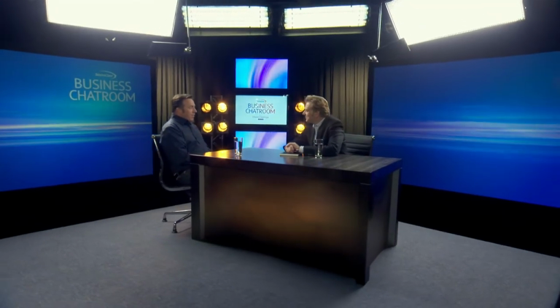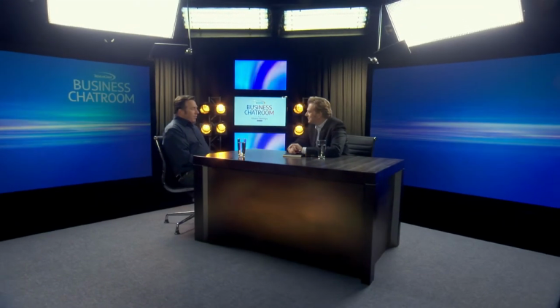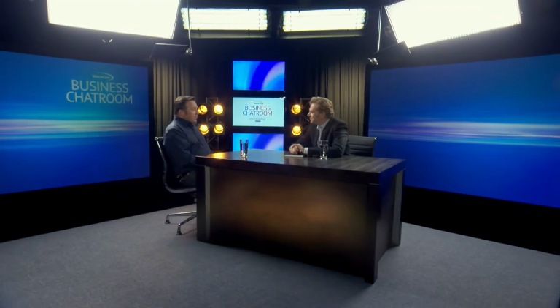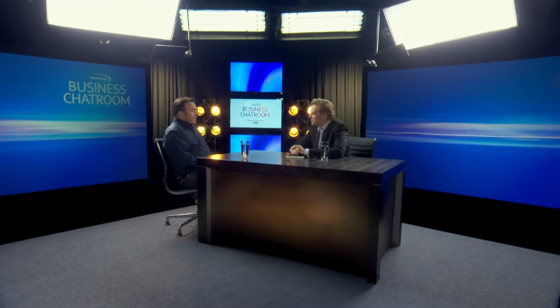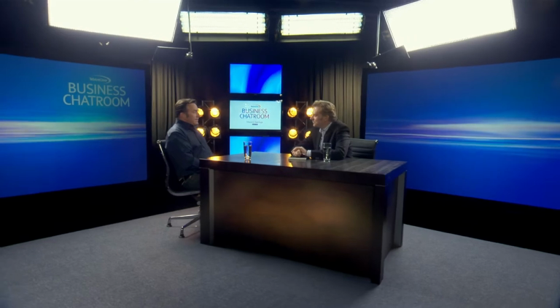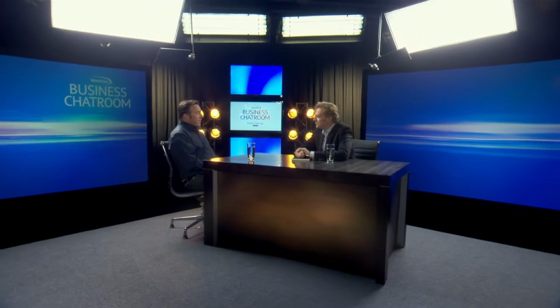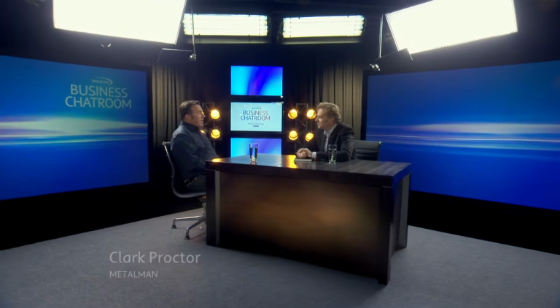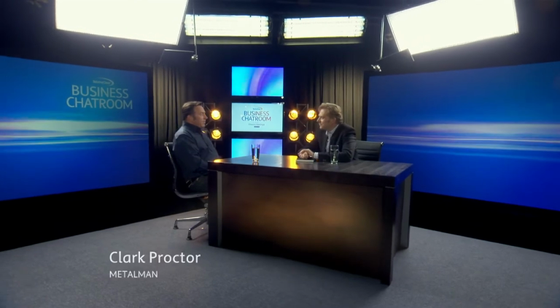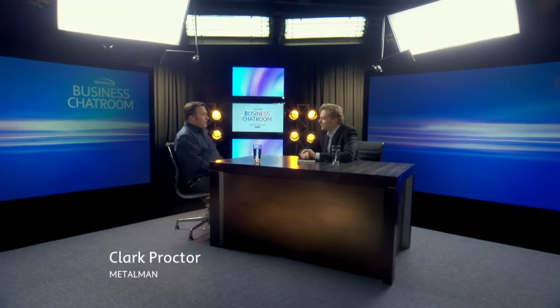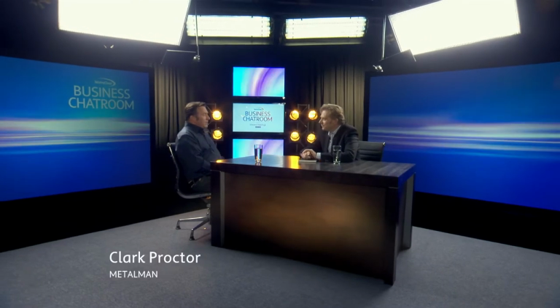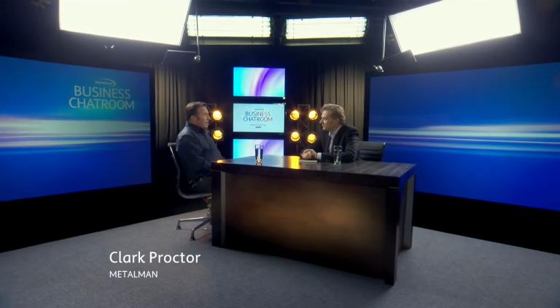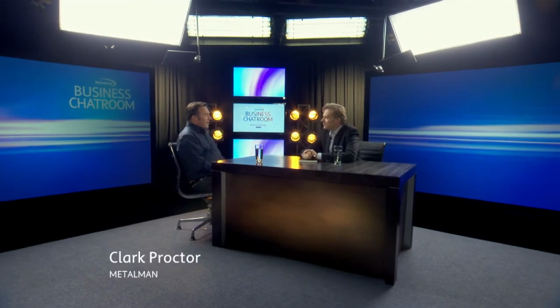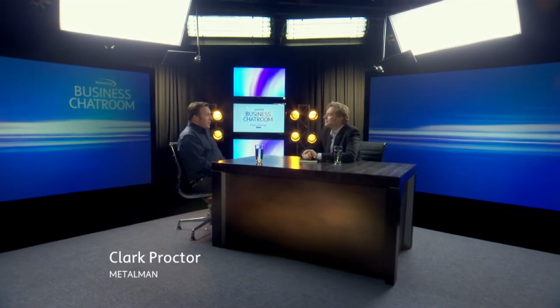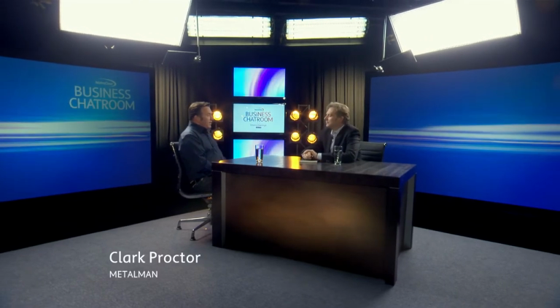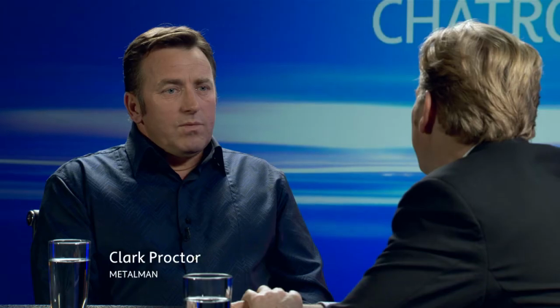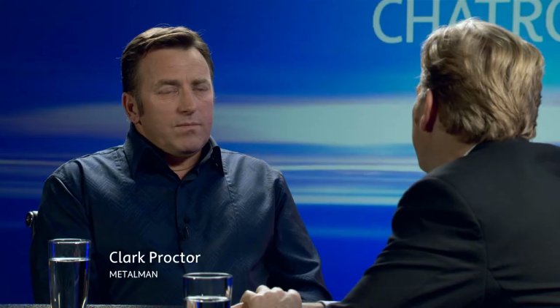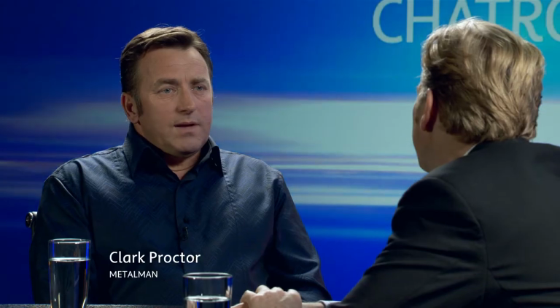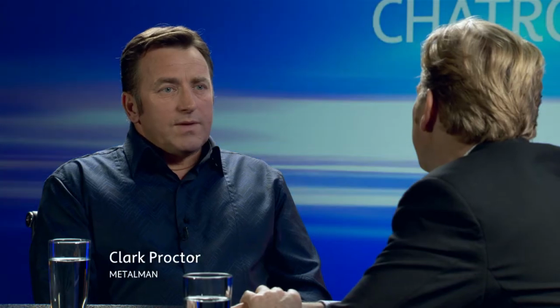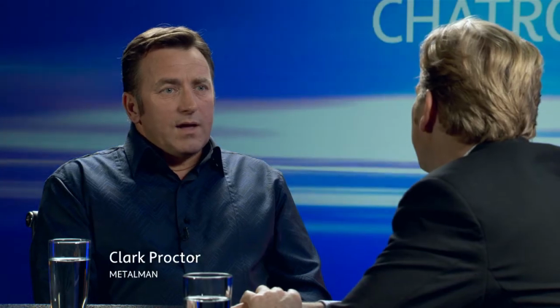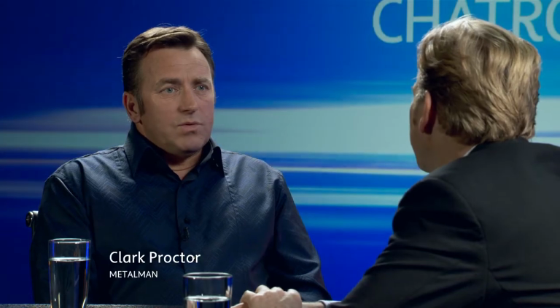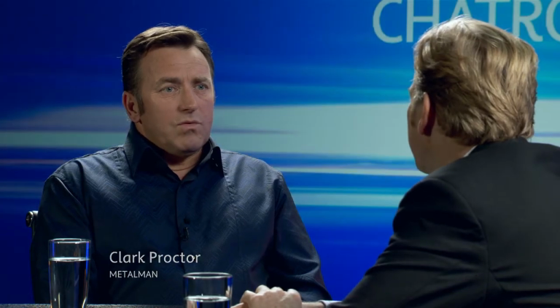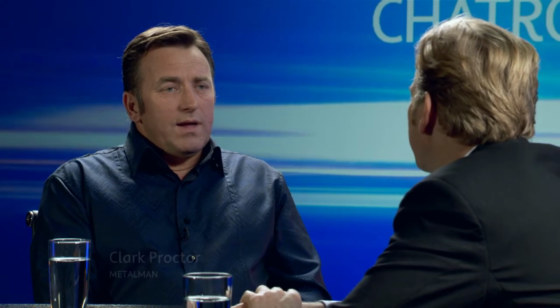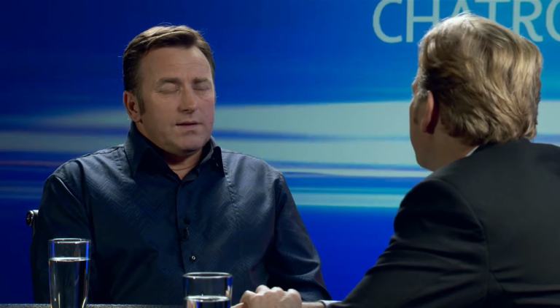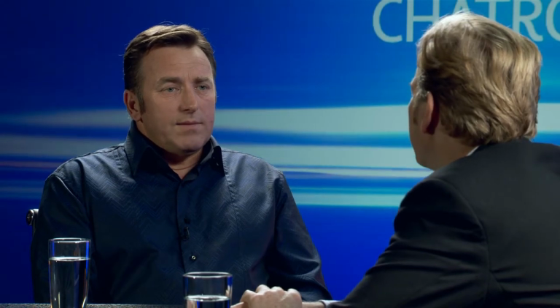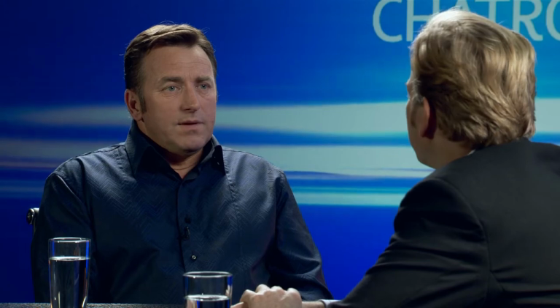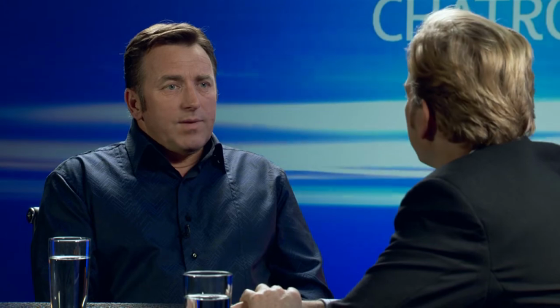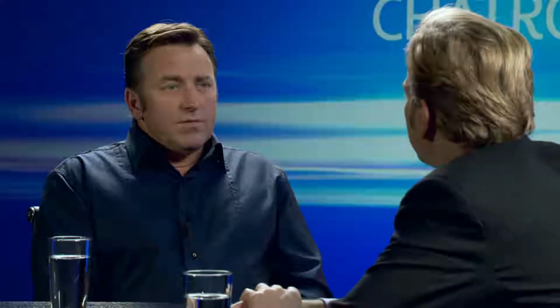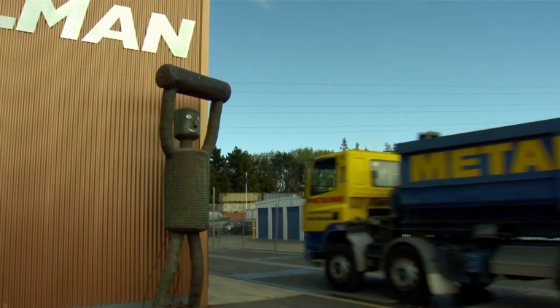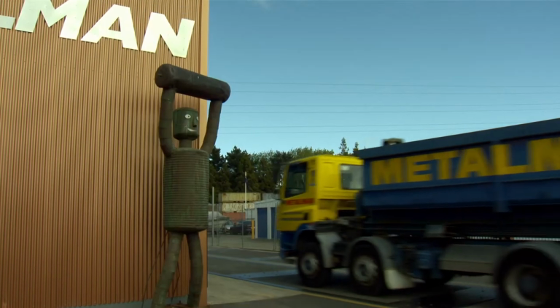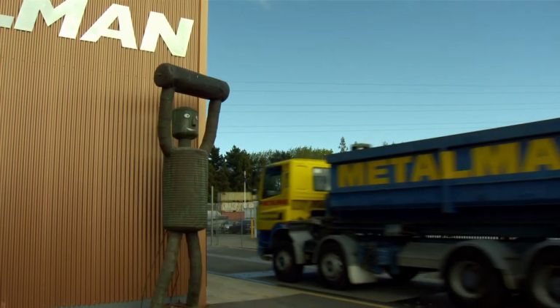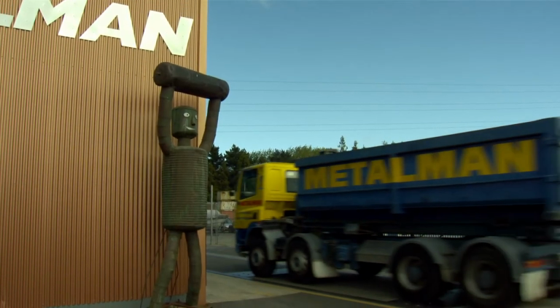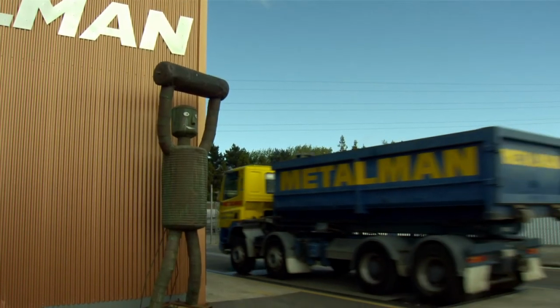Metal Man's a family-owned metal recycling company. We're from Invercargill to Whangarei and plan on adding more branches soon.